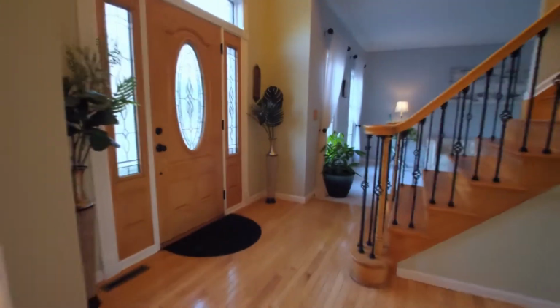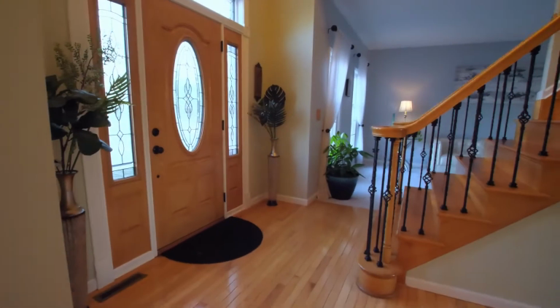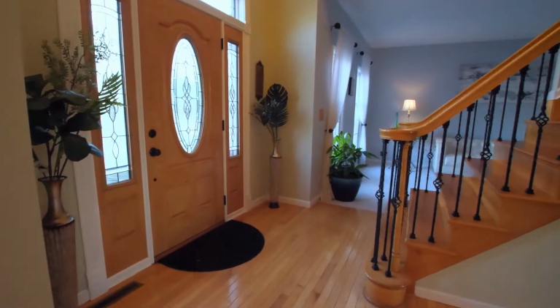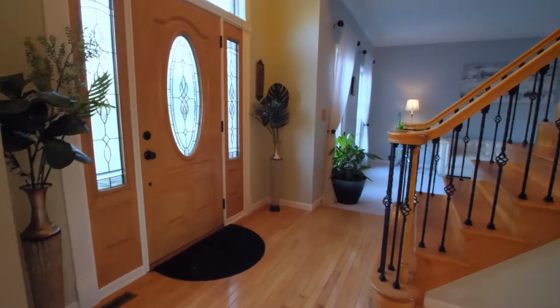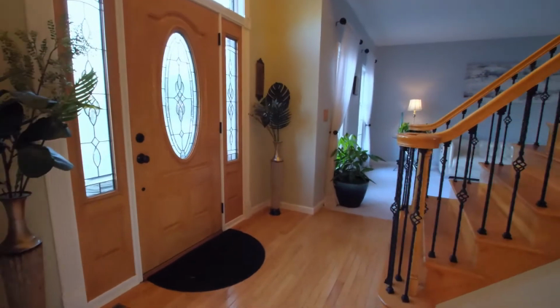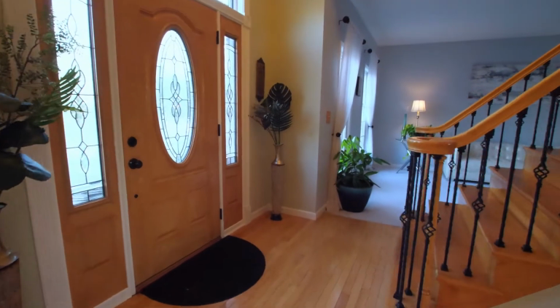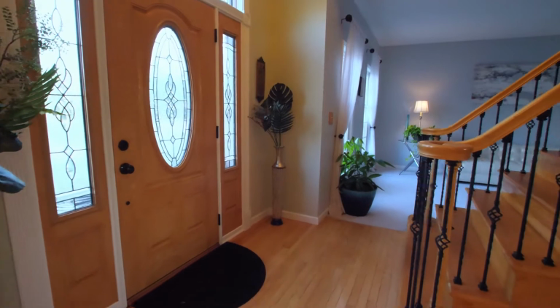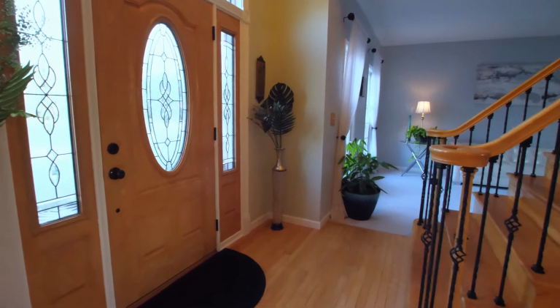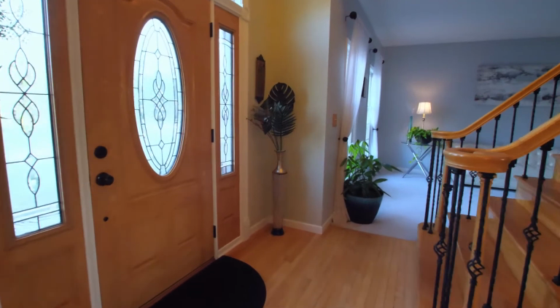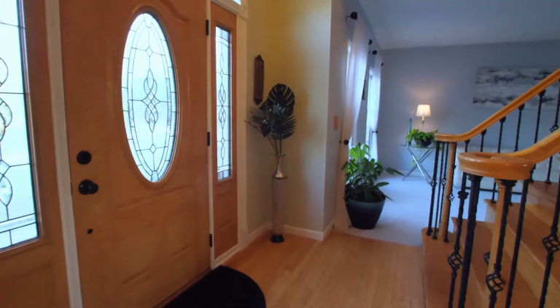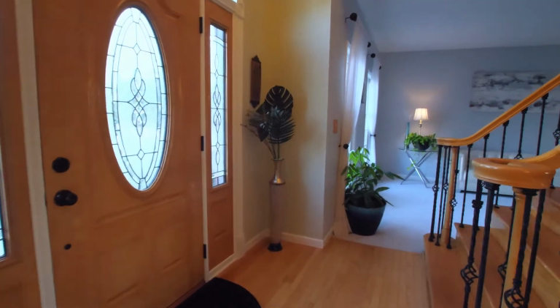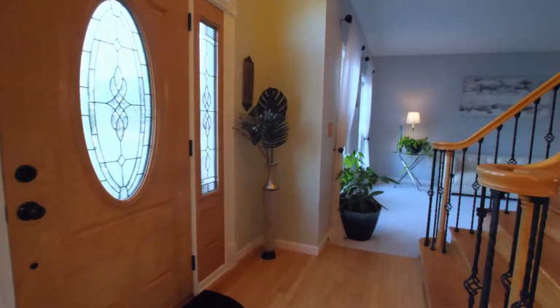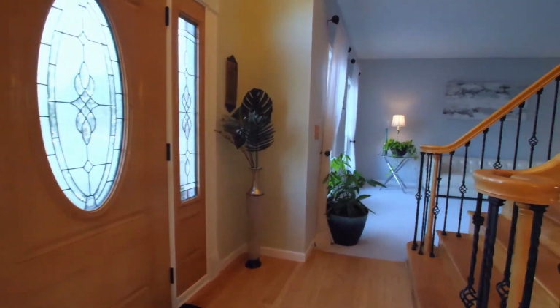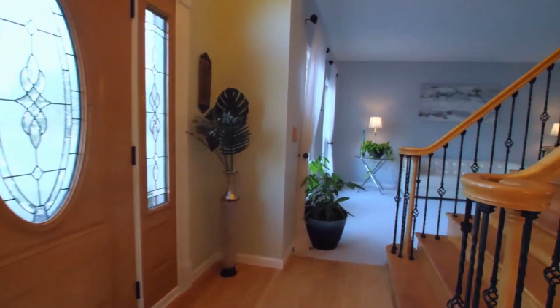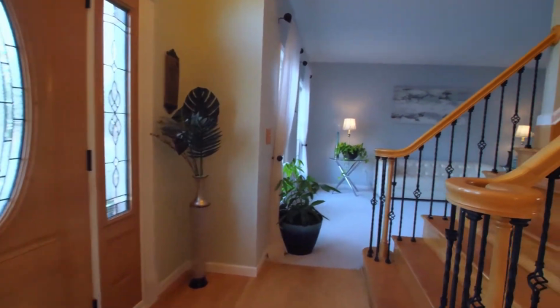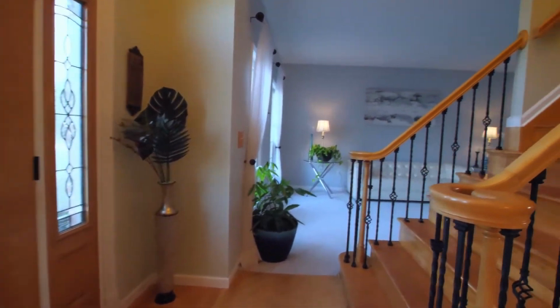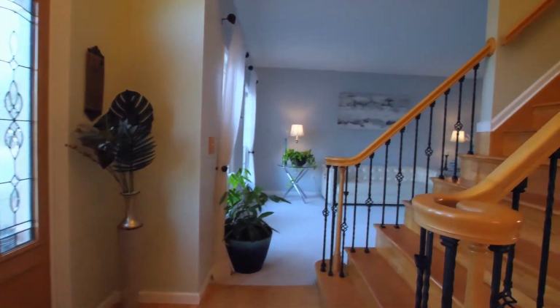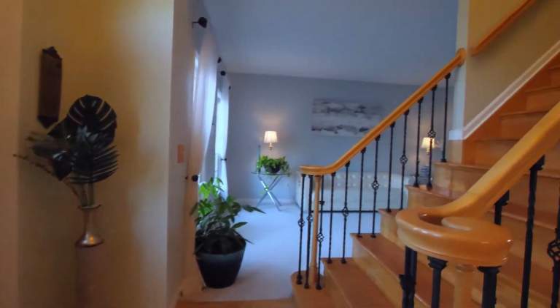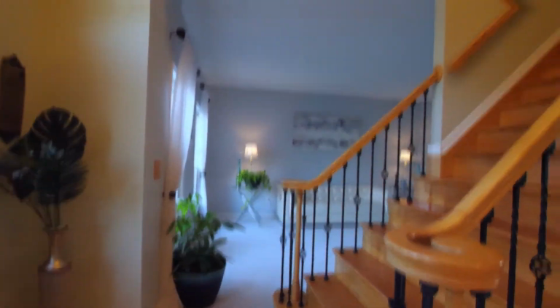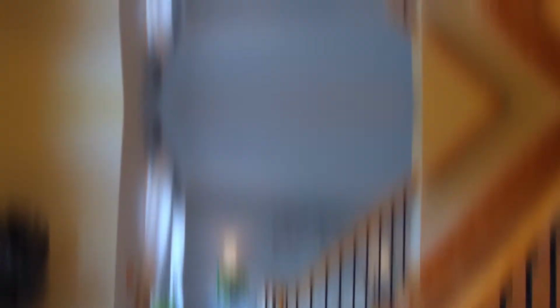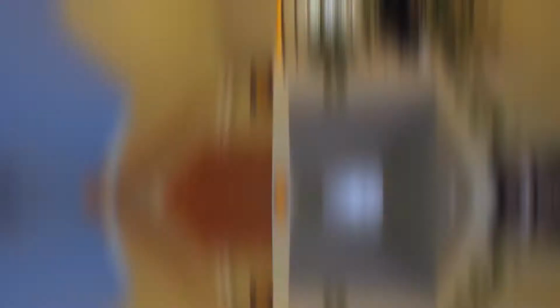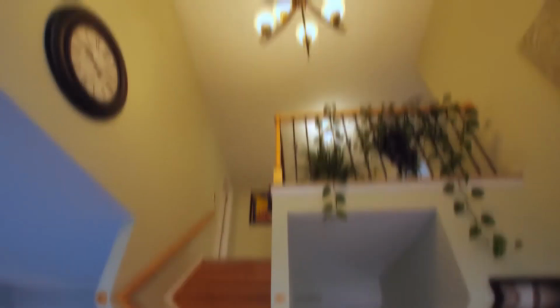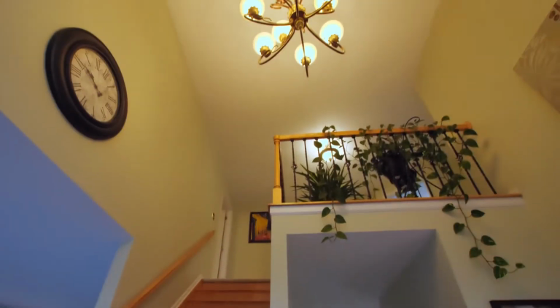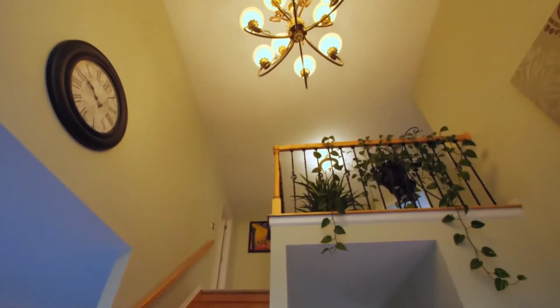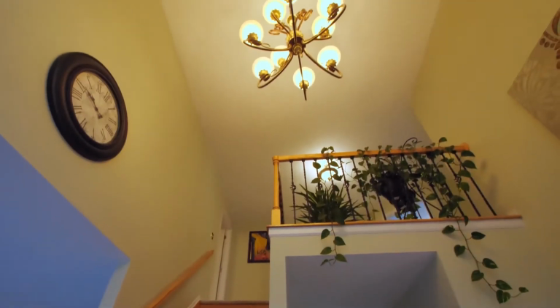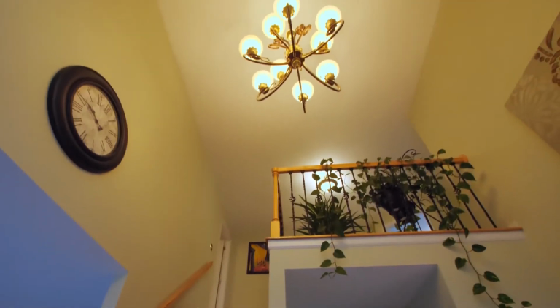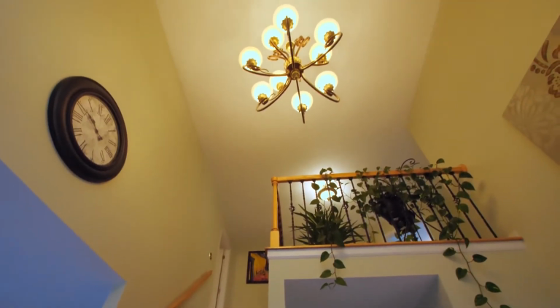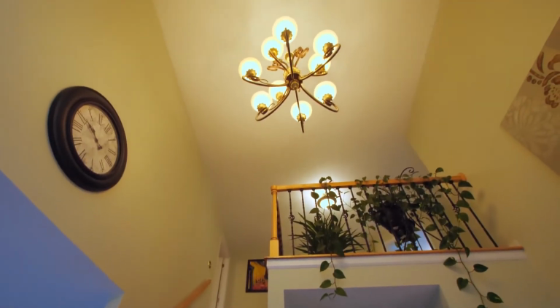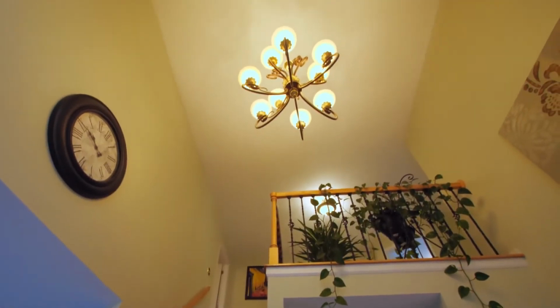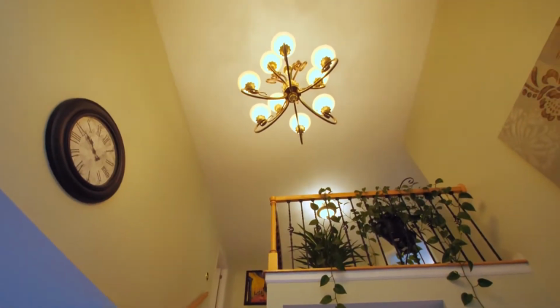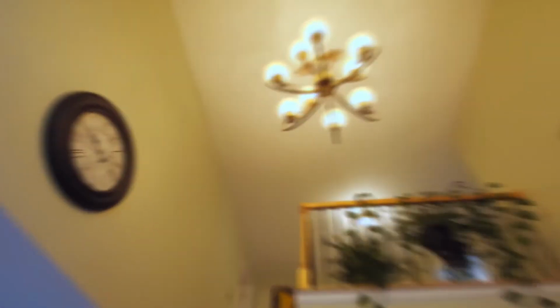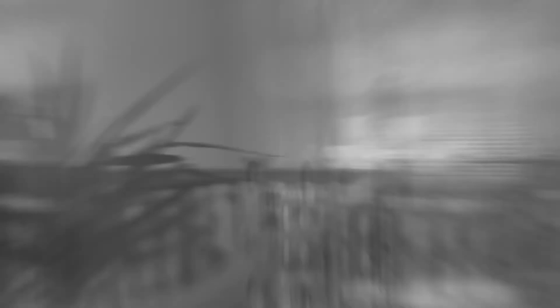Coming in the front door, the foyer offers tall ceilings creating an open and inviting feel.